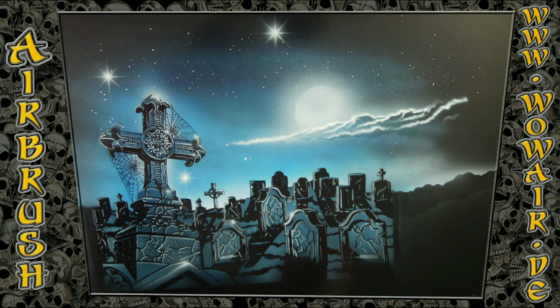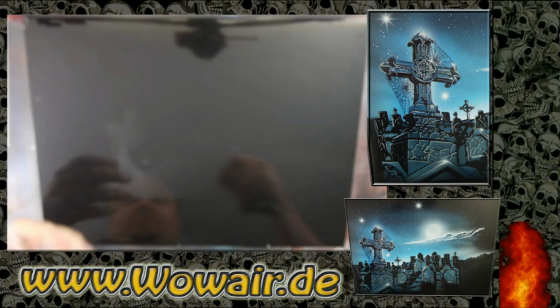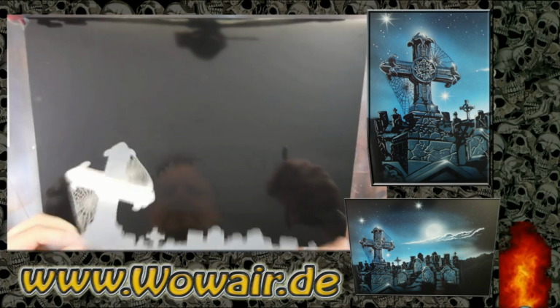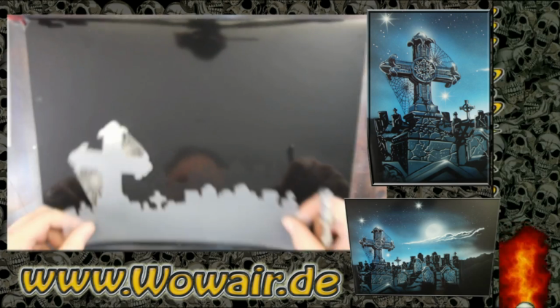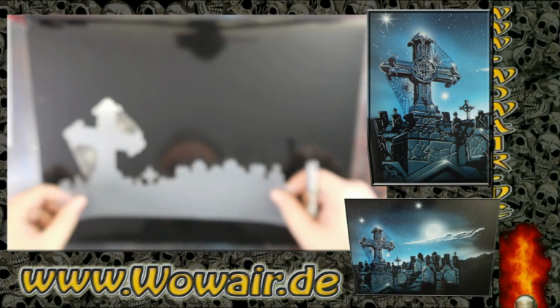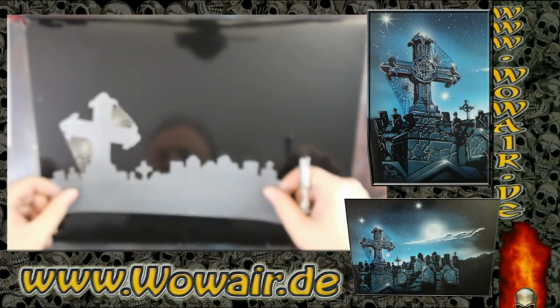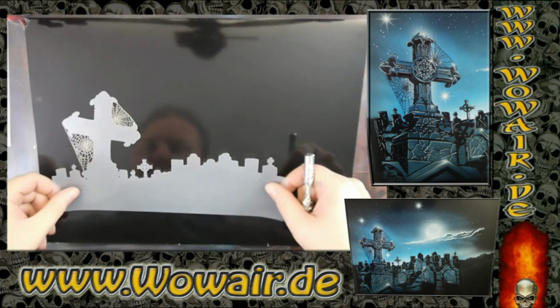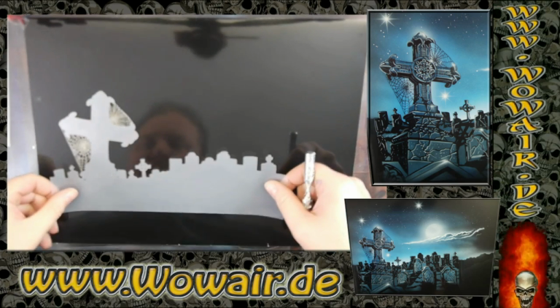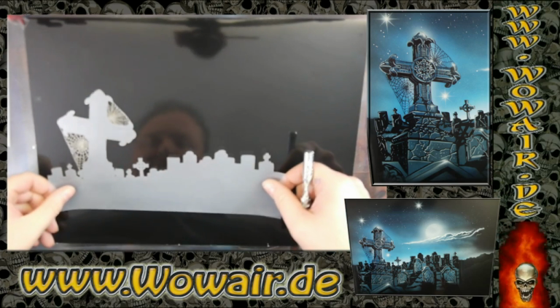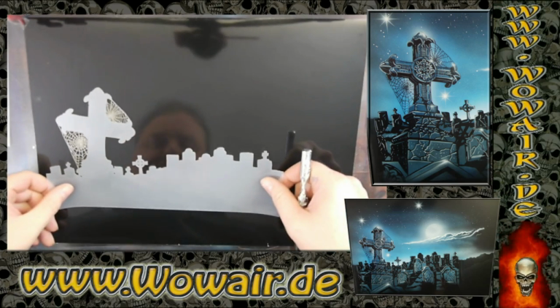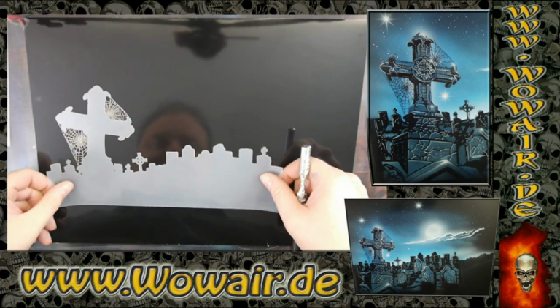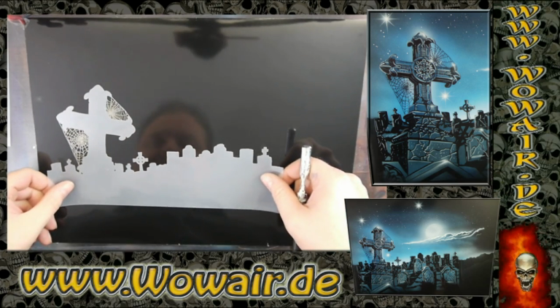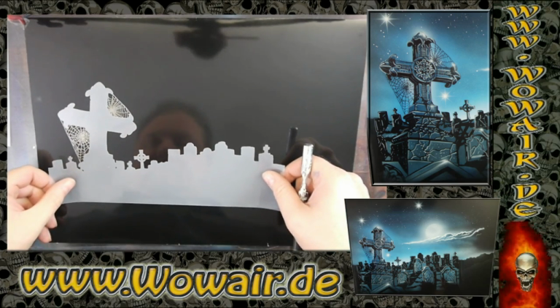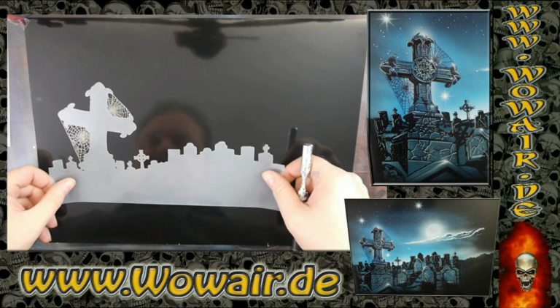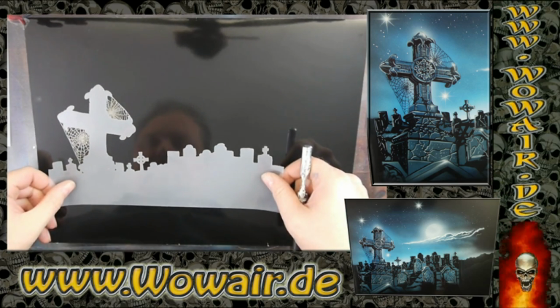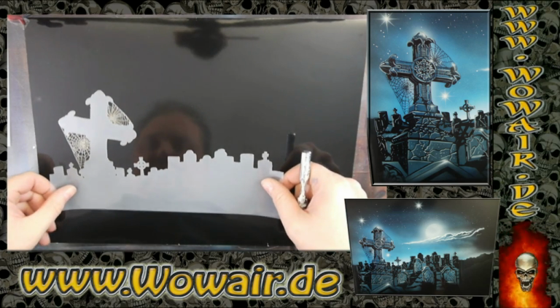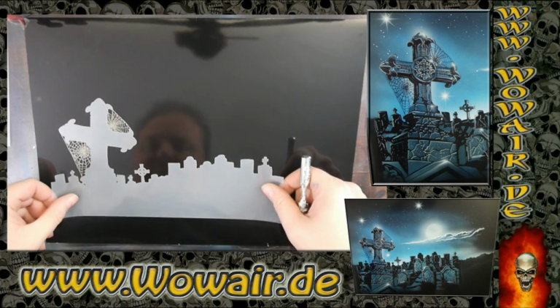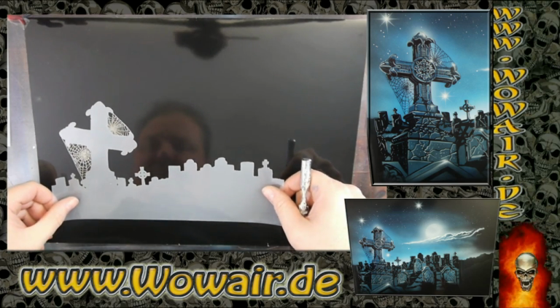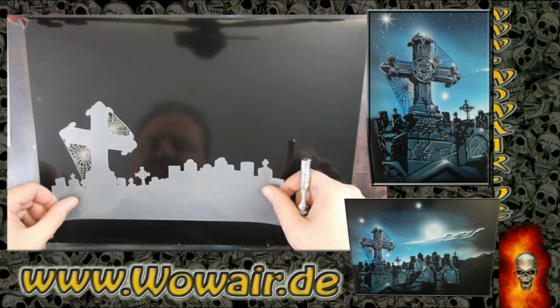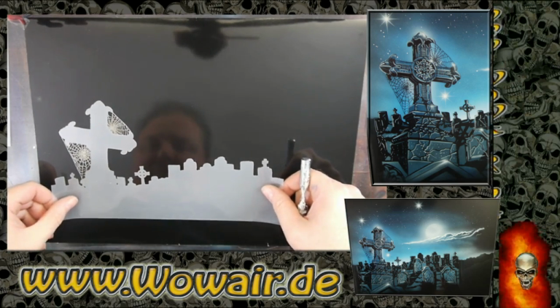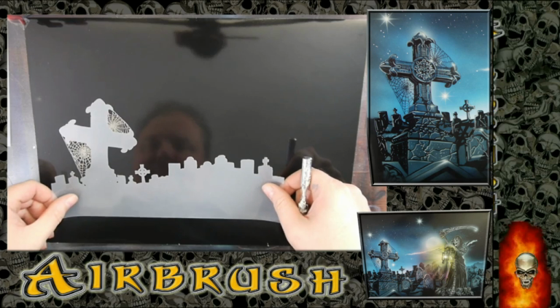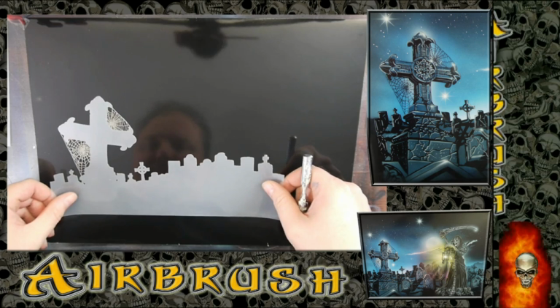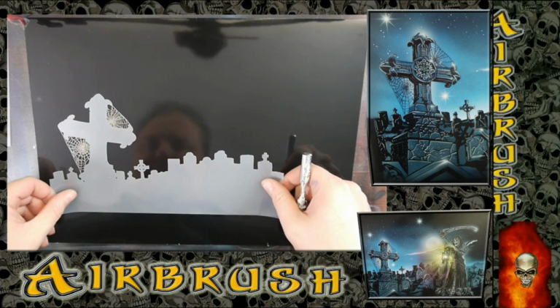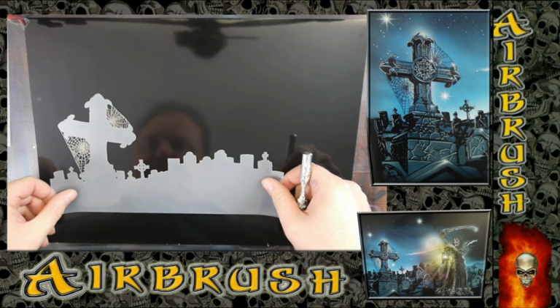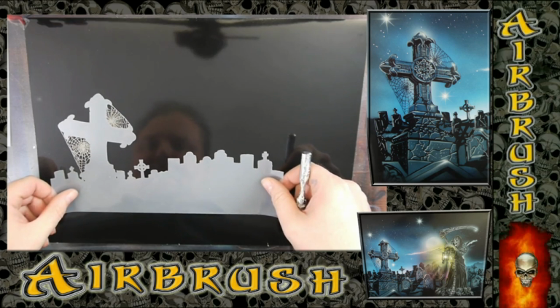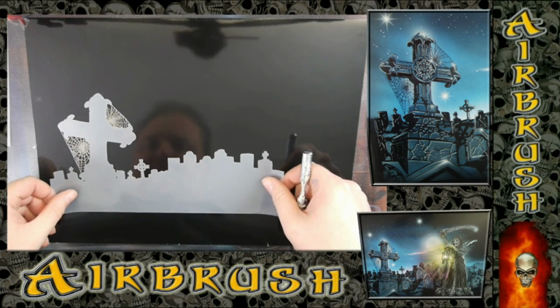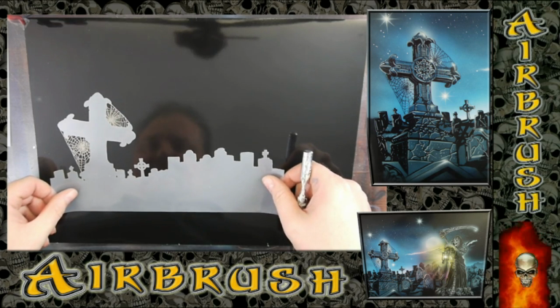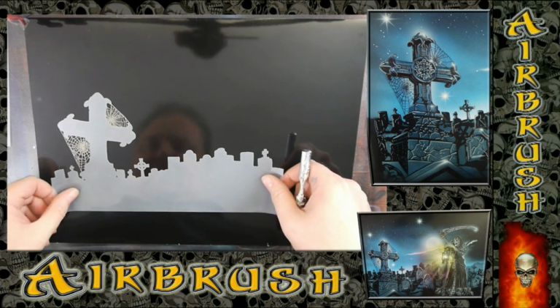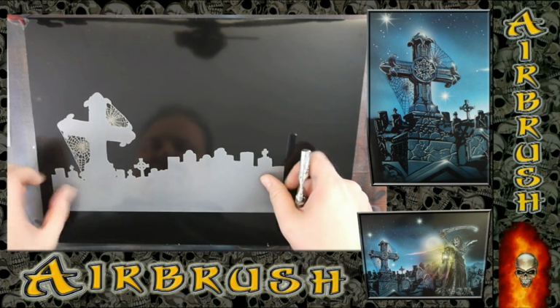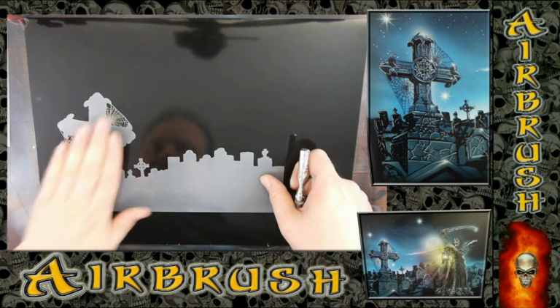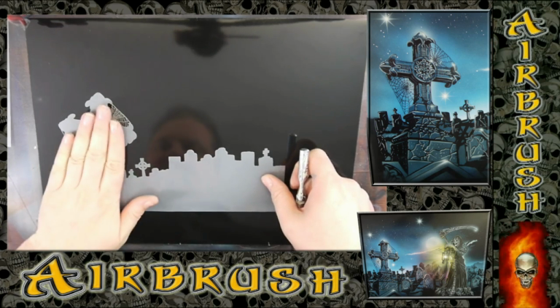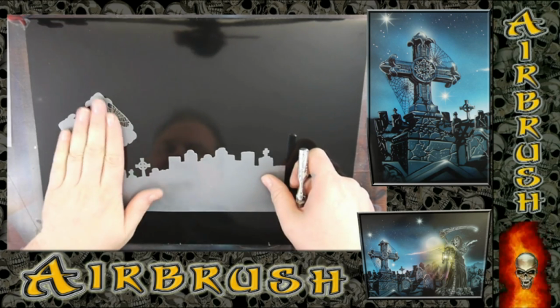Hi, welcome to the new video. I'm doing now Graveyard number 4.